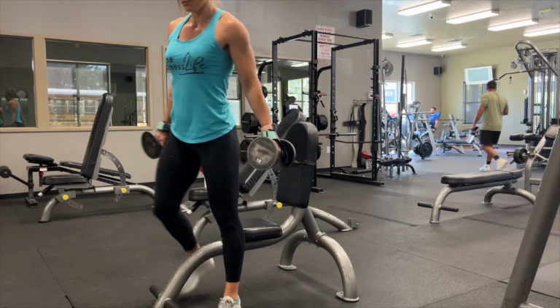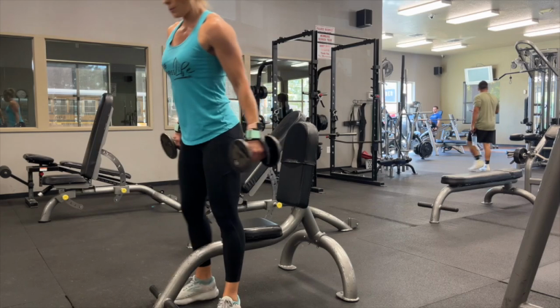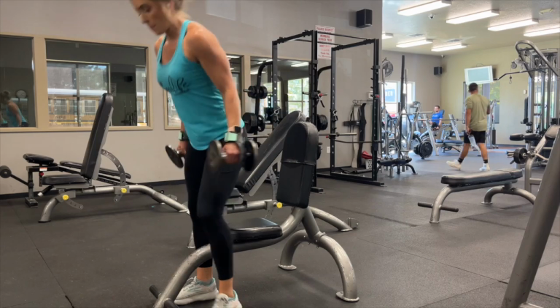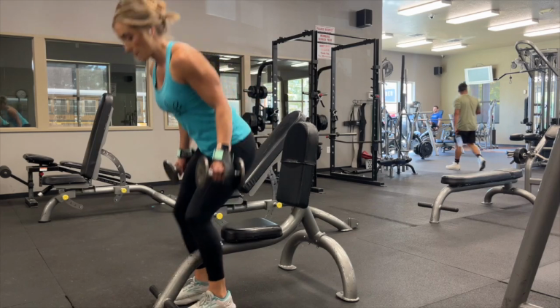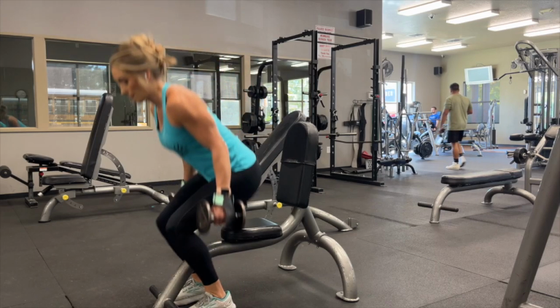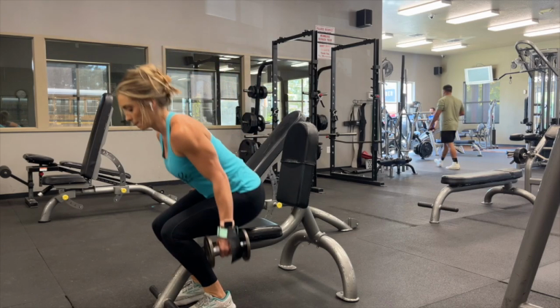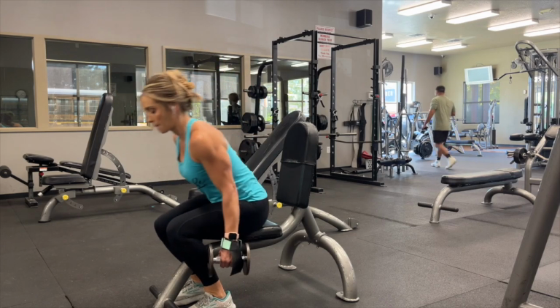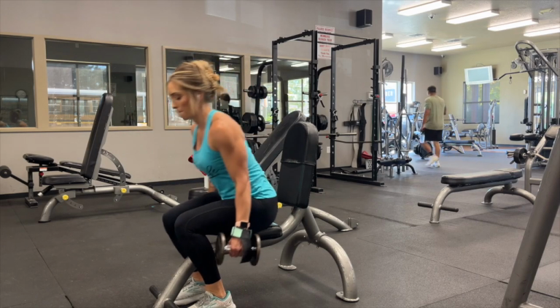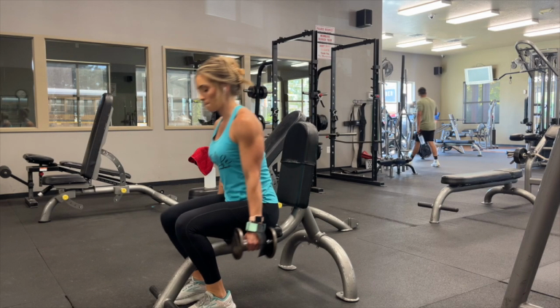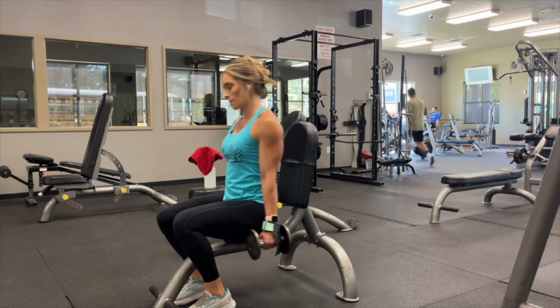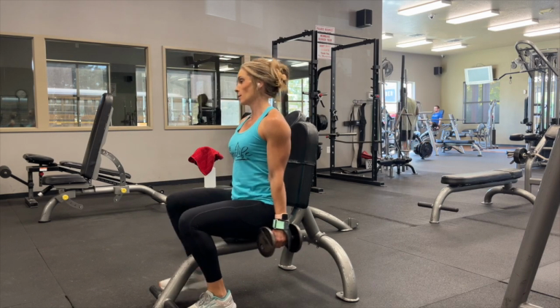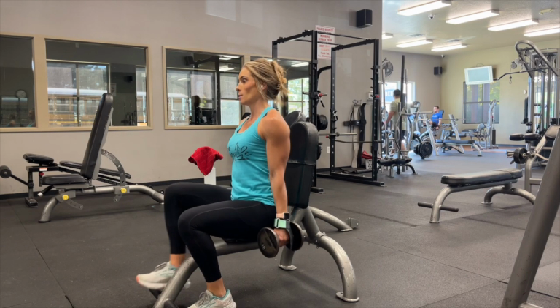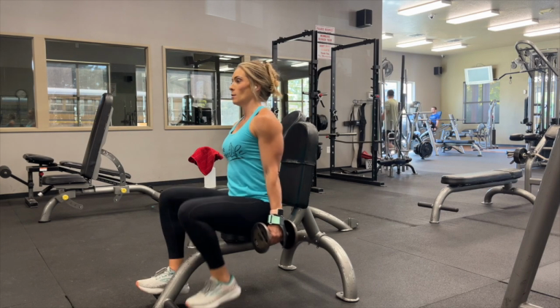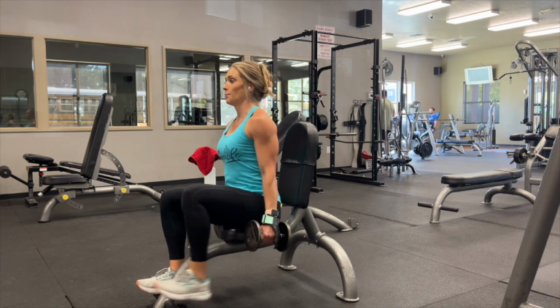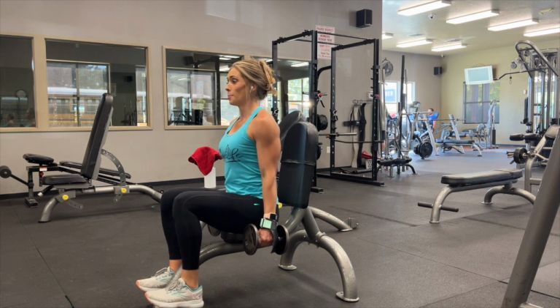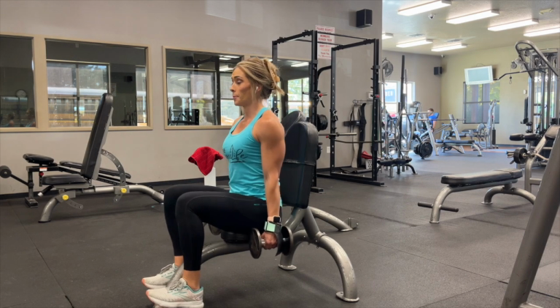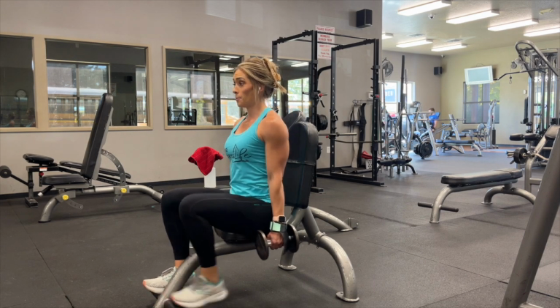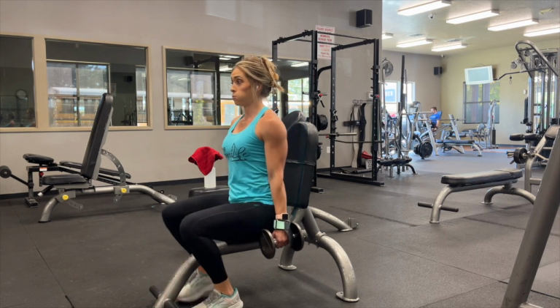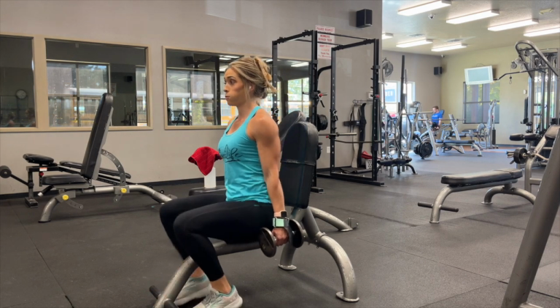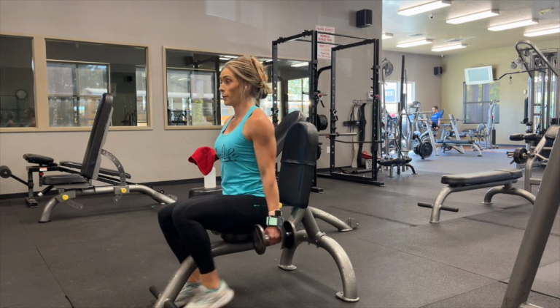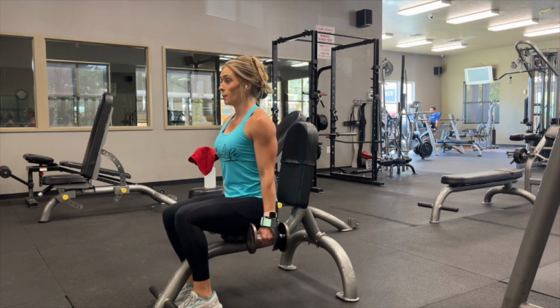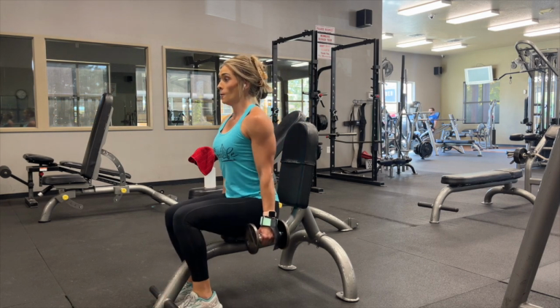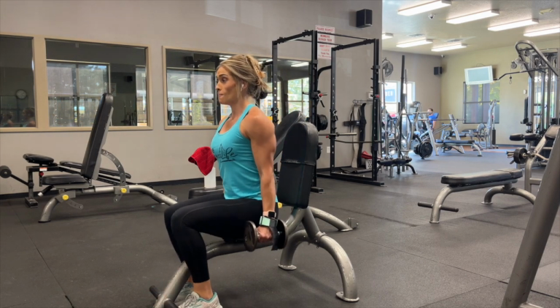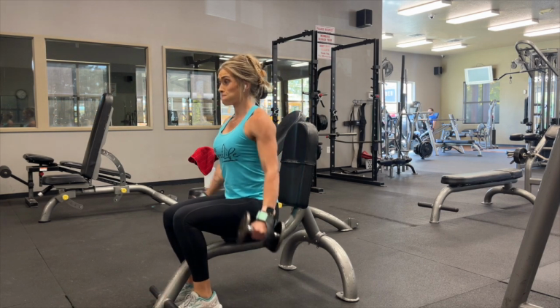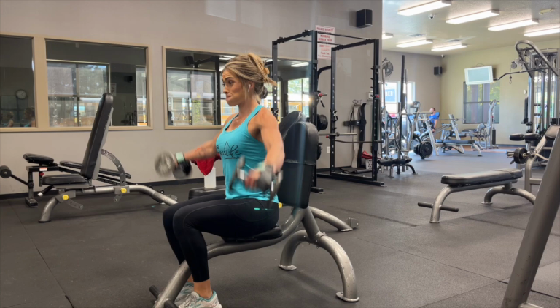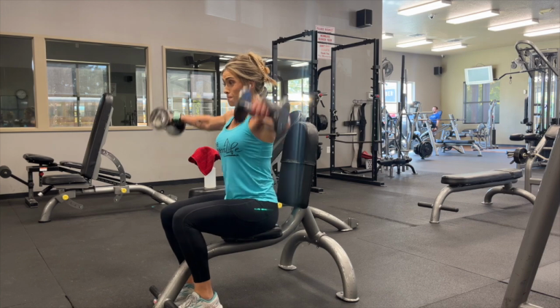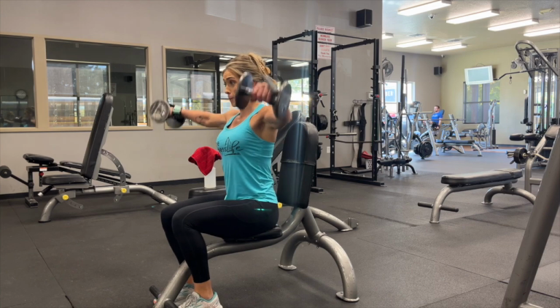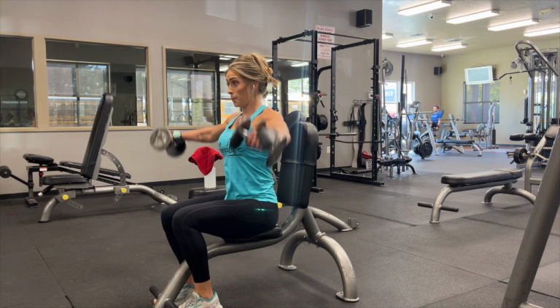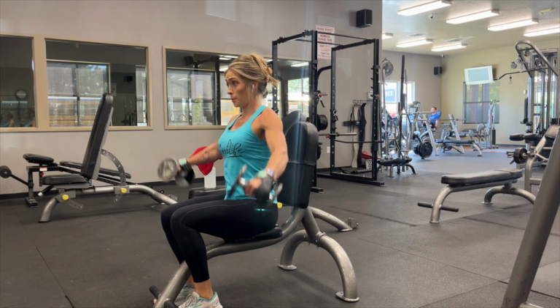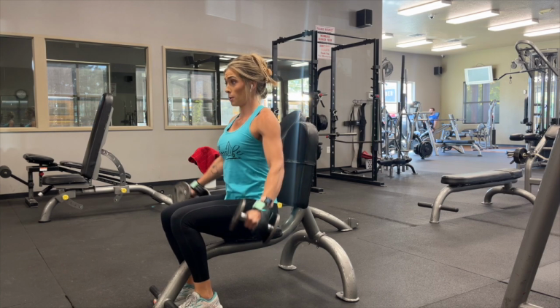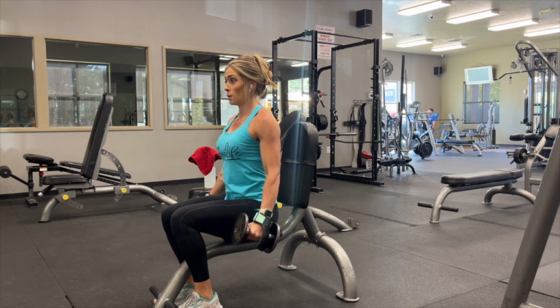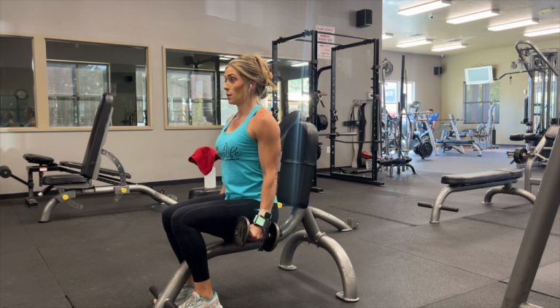A seated lateral raise is more difficult than a standing lateral raise because you cannot use your hips for any extra momentum. So make sure you pick a little bit lighter weight.